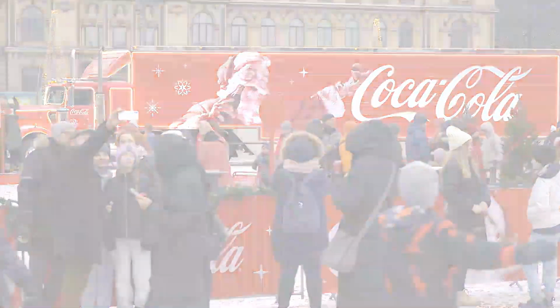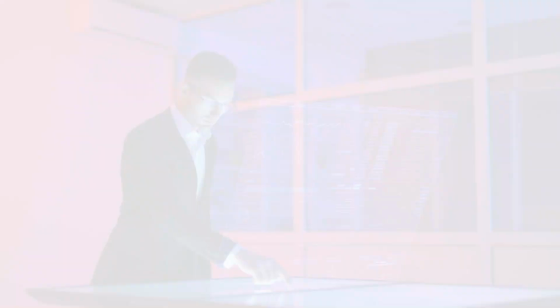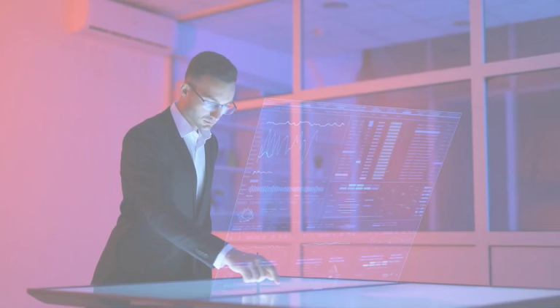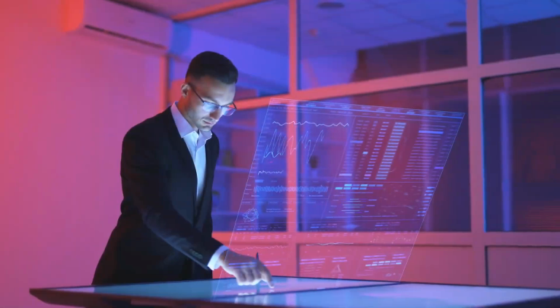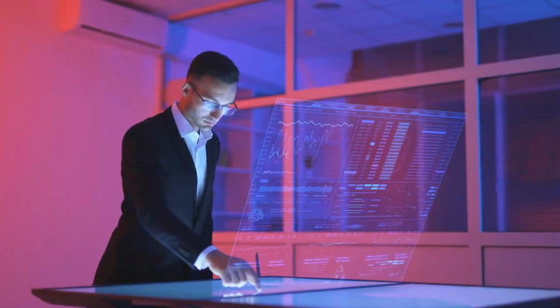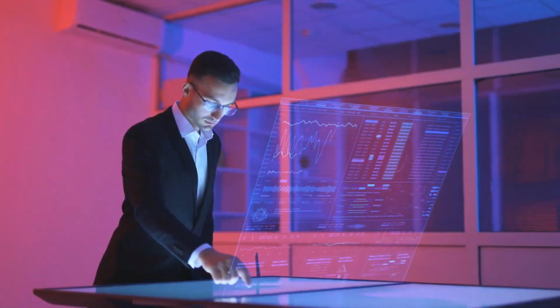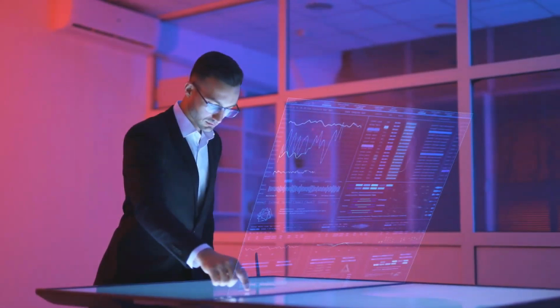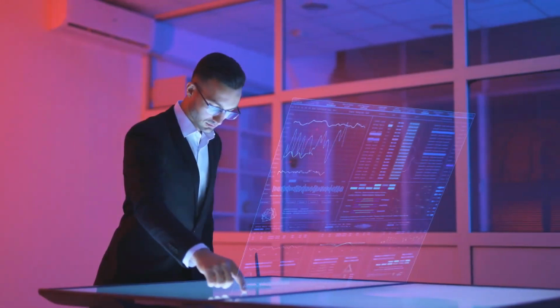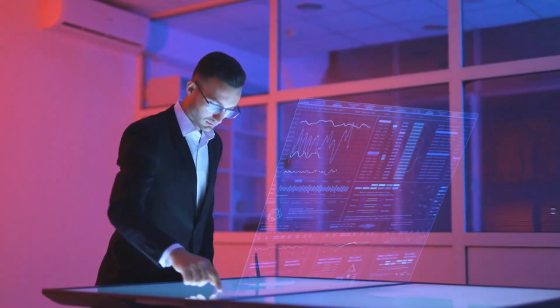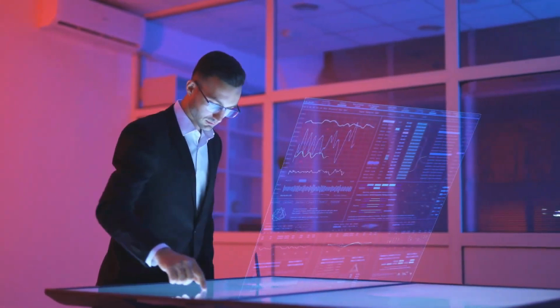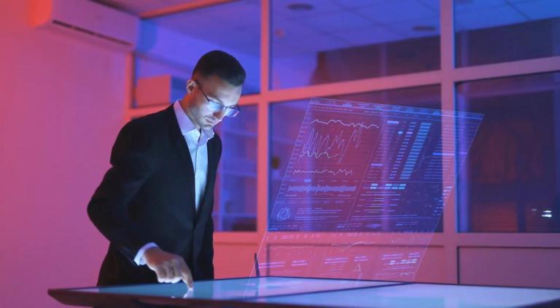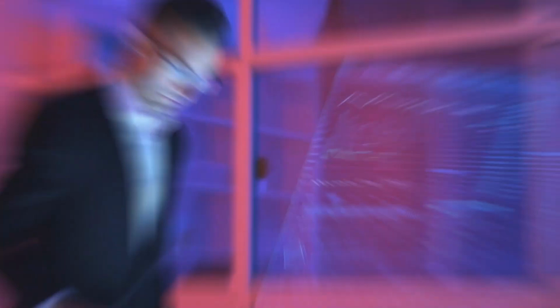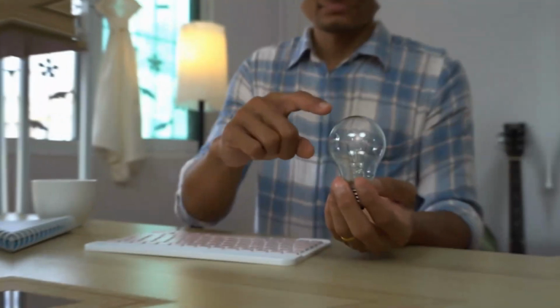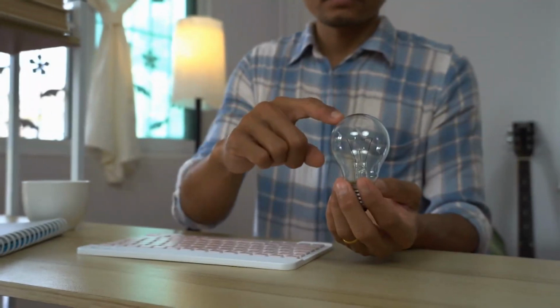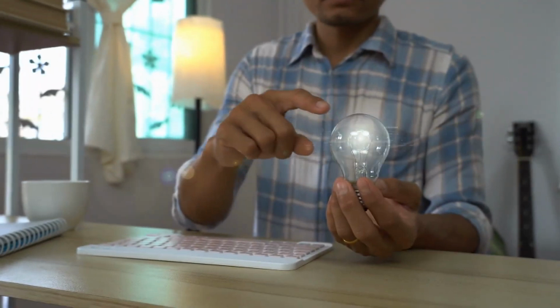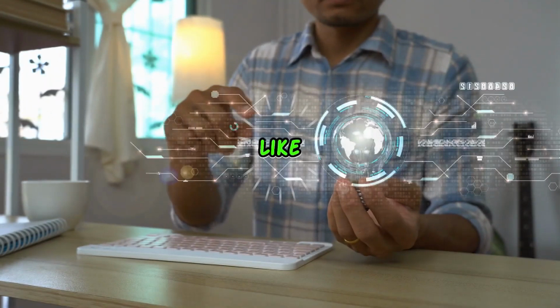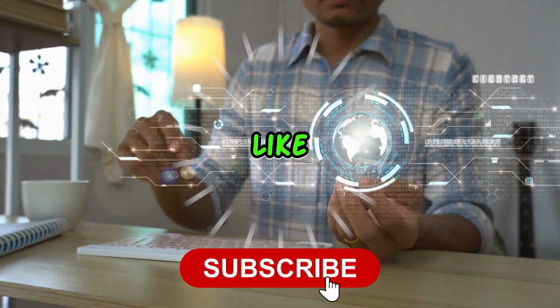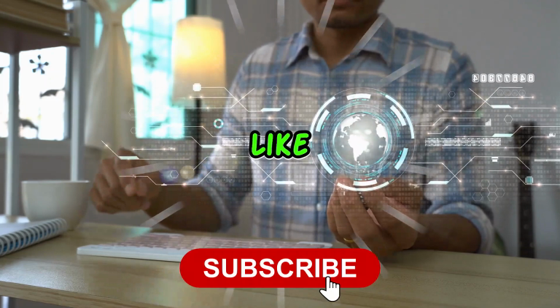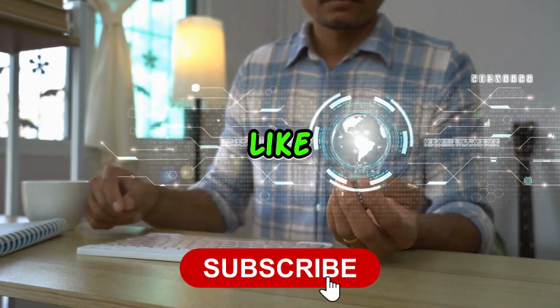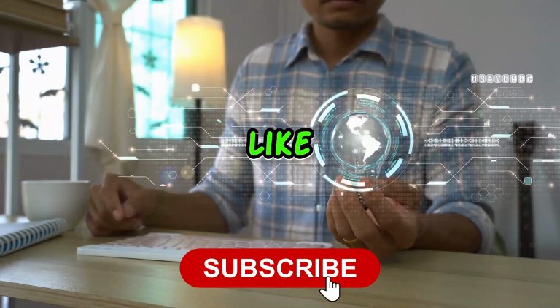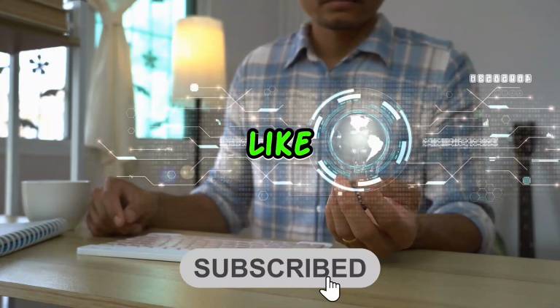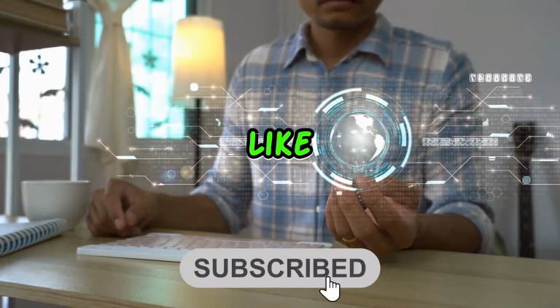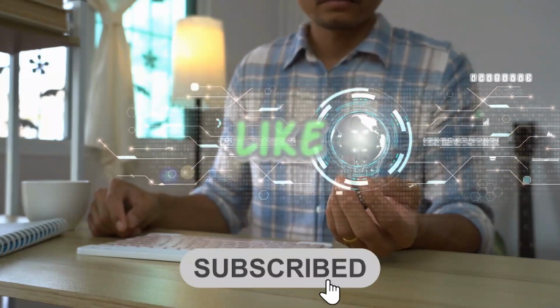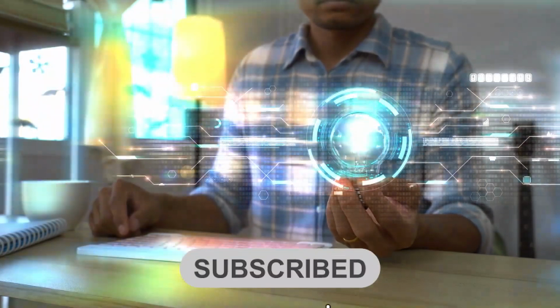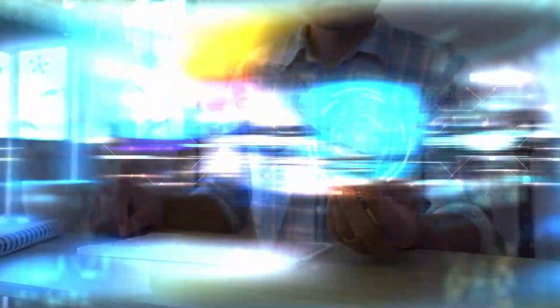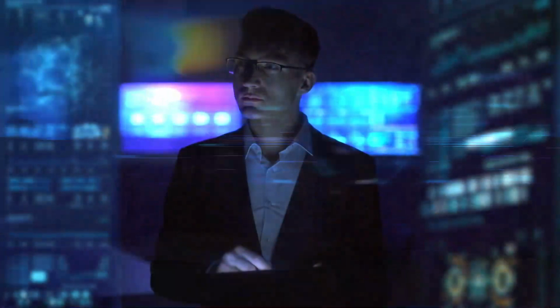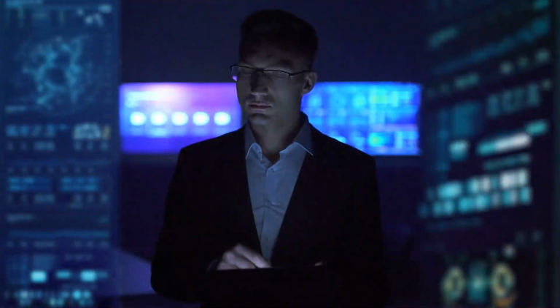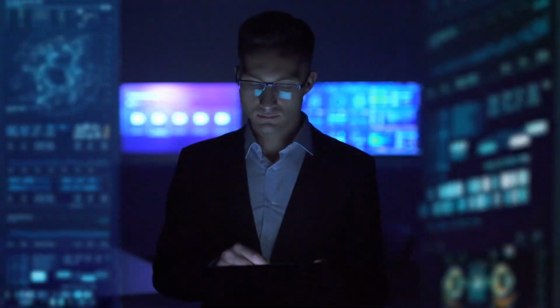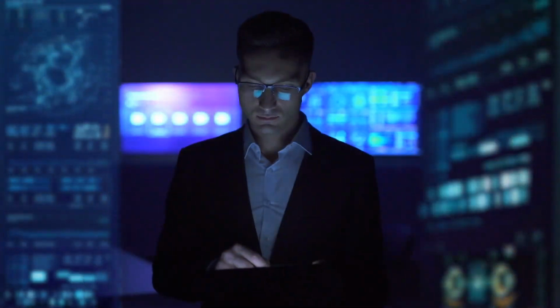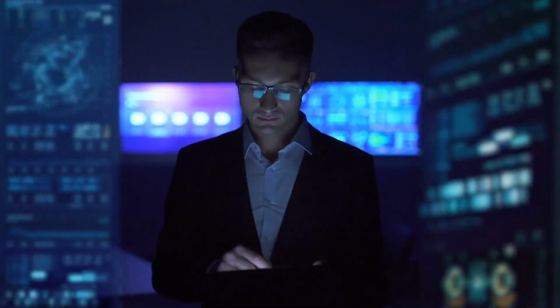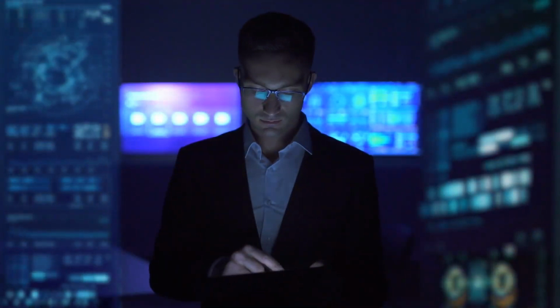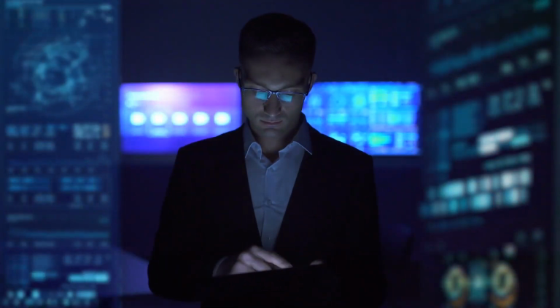If you're as intrigued by innovation as we are, don't forget to hit the like button and subscribe to our channel to stay updated on the latest tech trends.